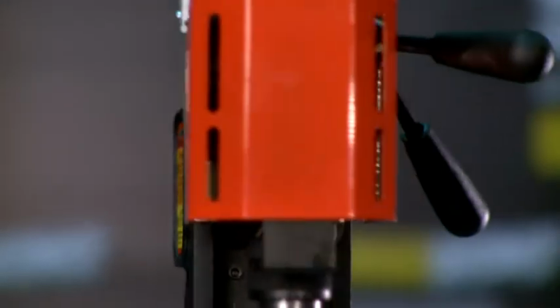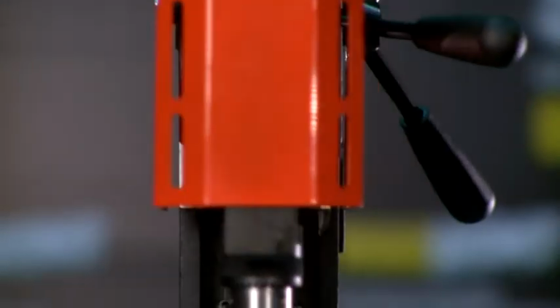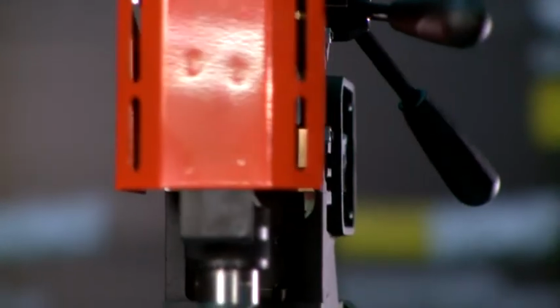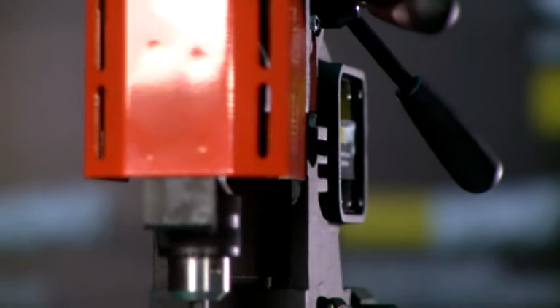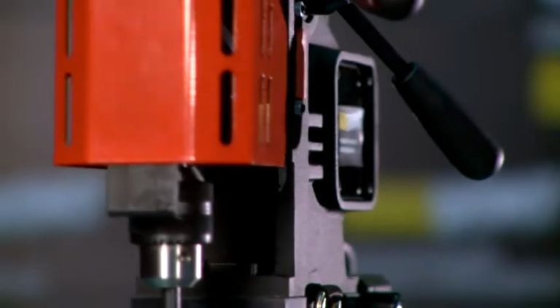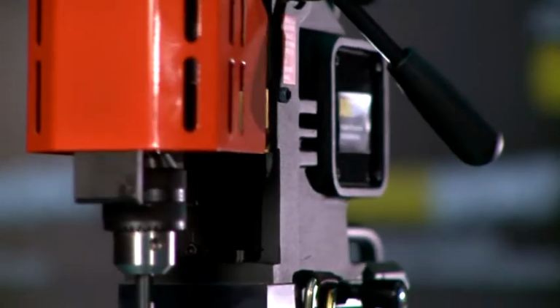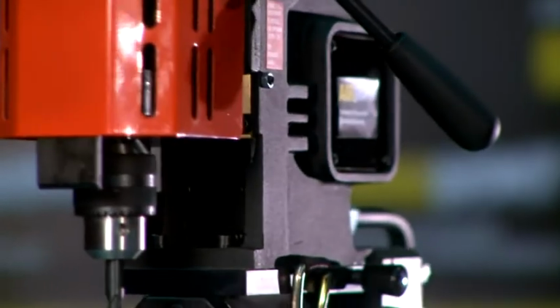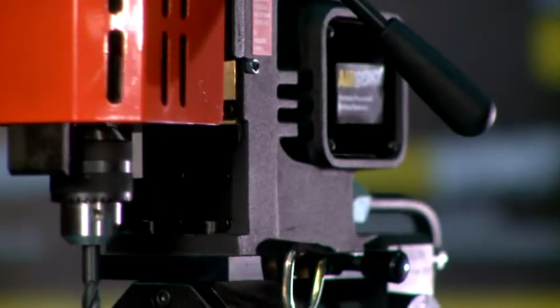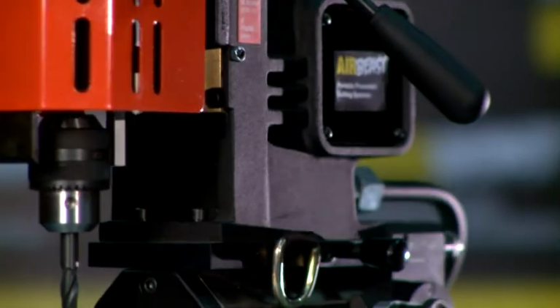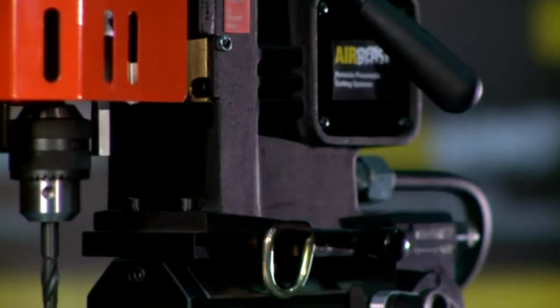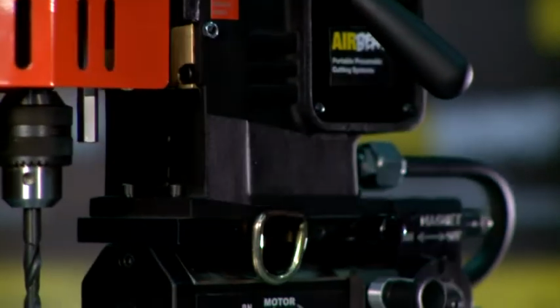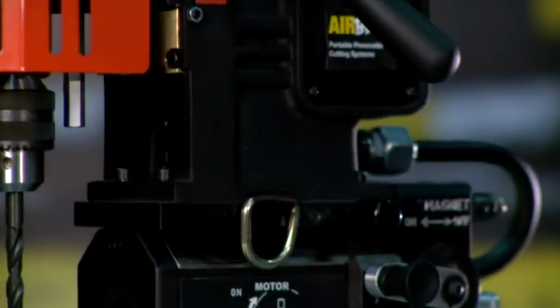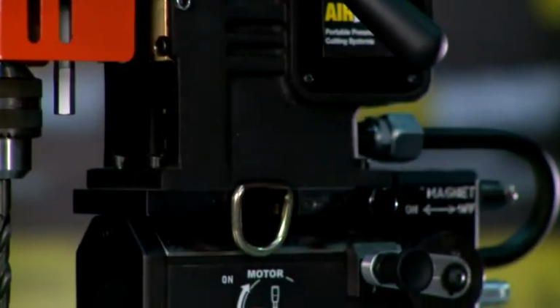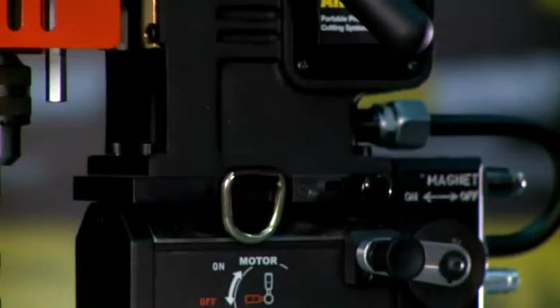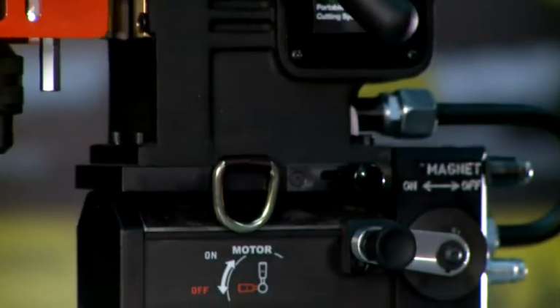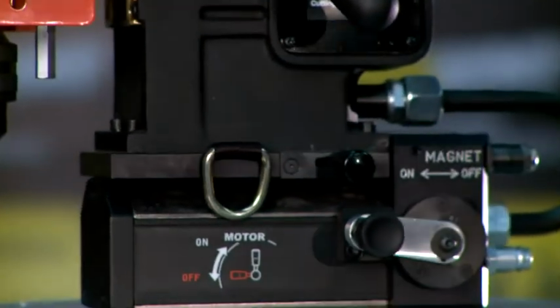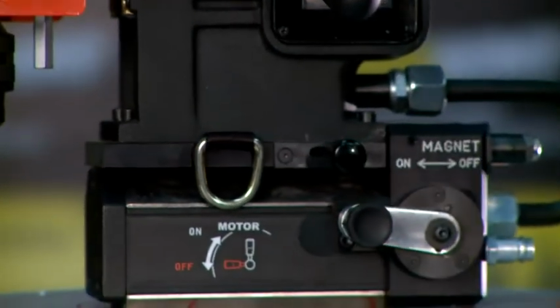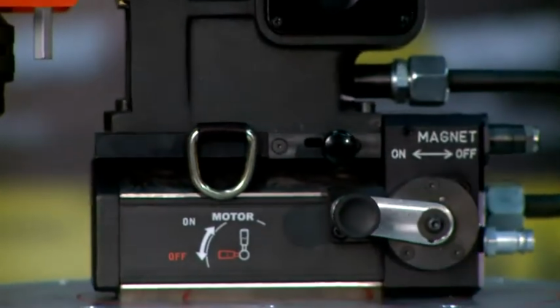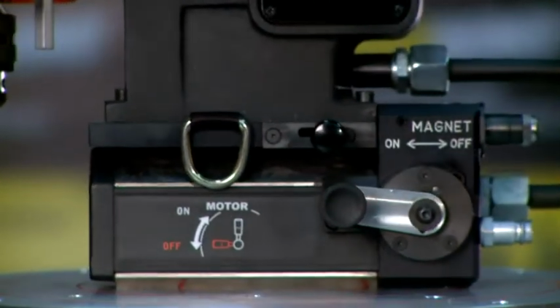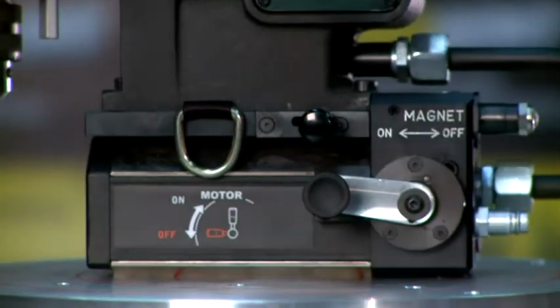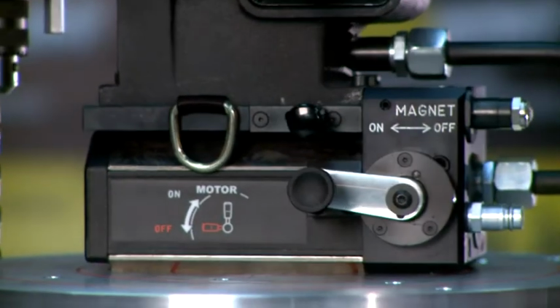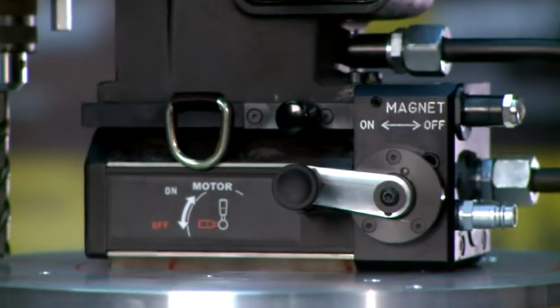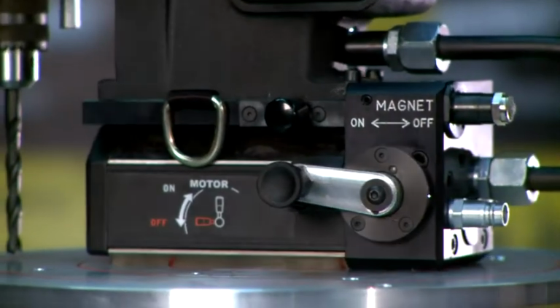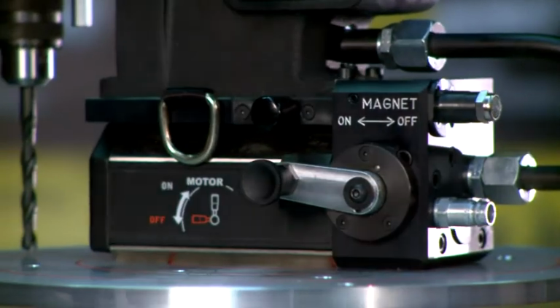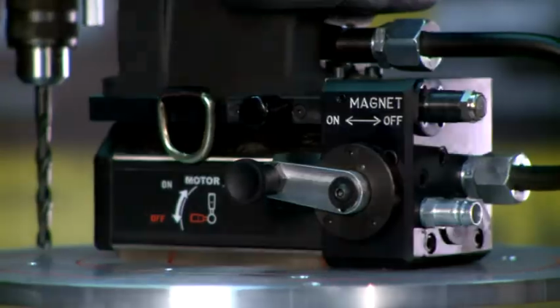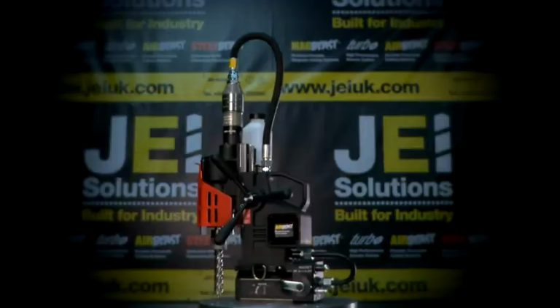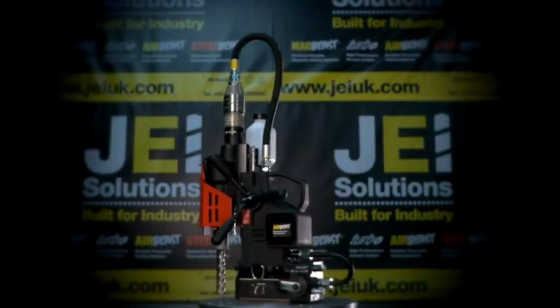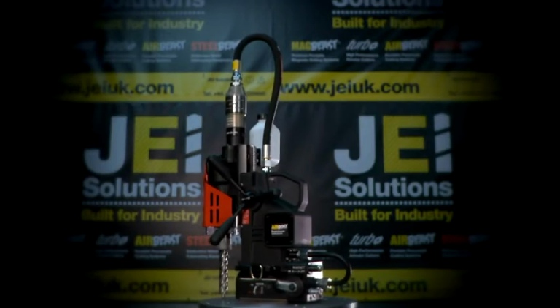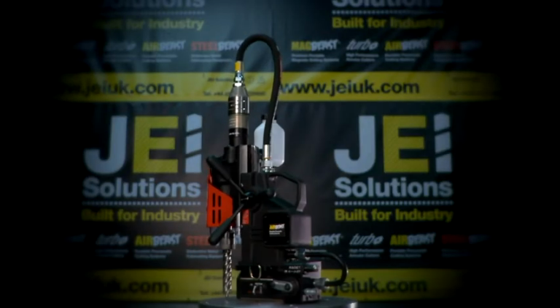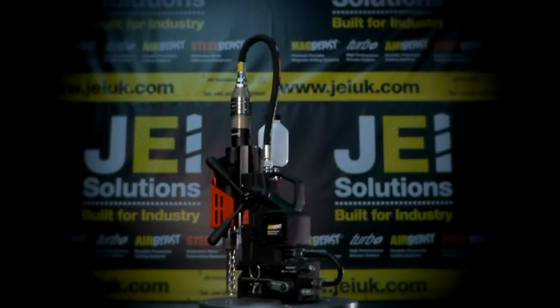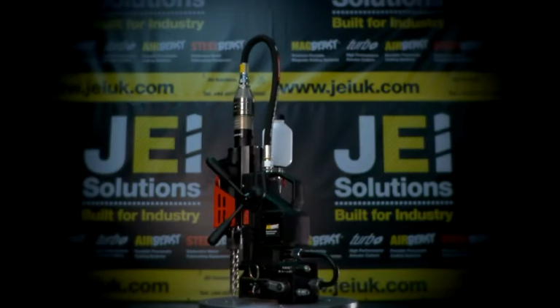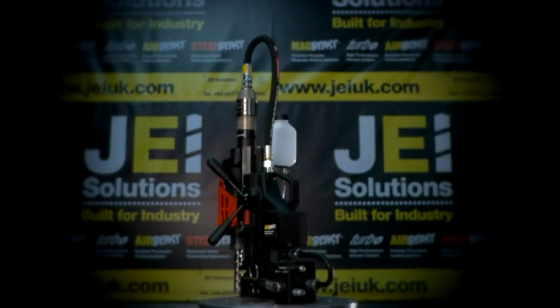The one-piece slide and gearbox provides unrivaled stability, precision and accuracy to make hole making easy.